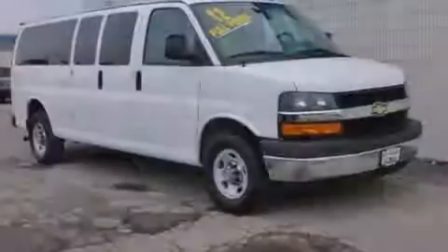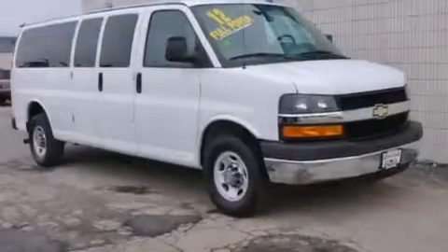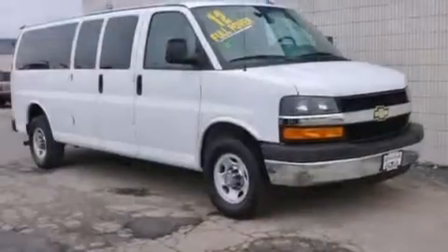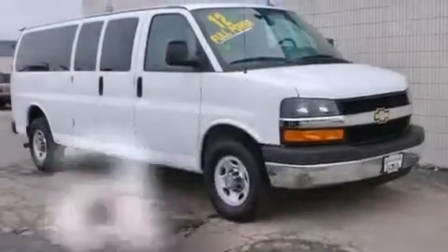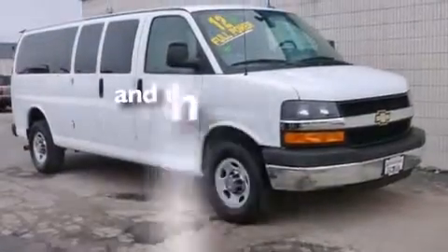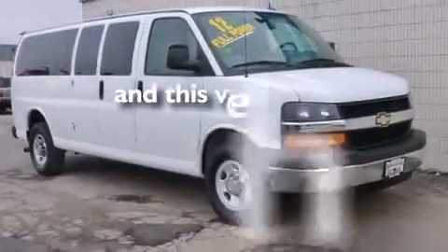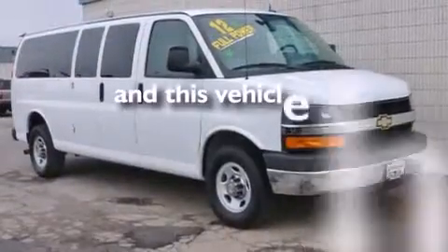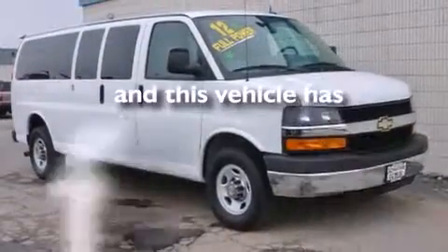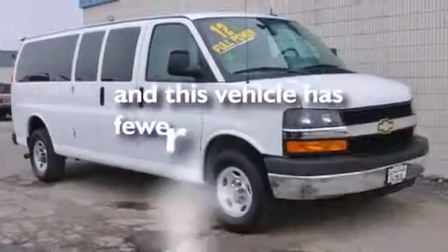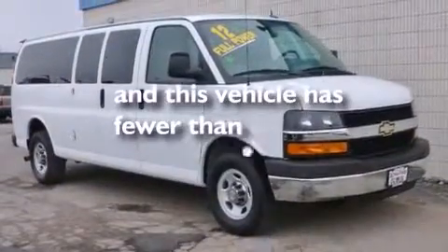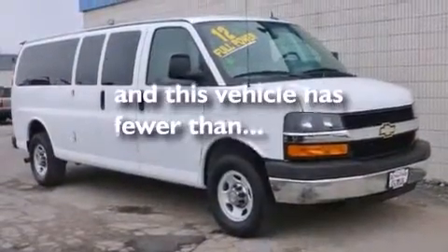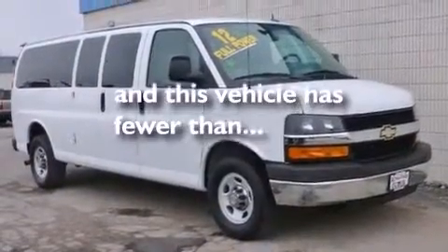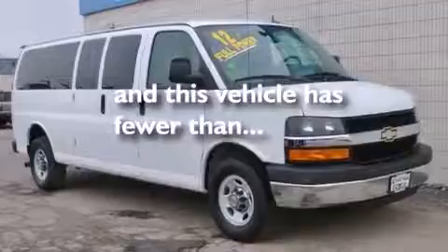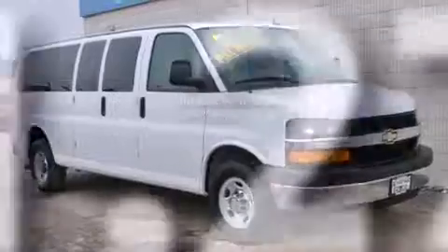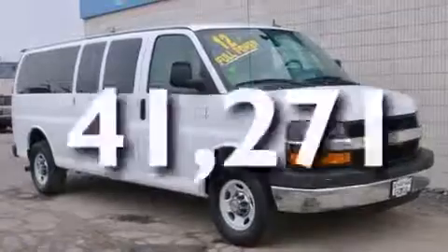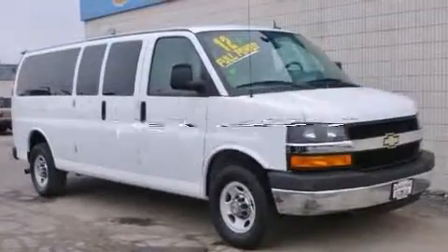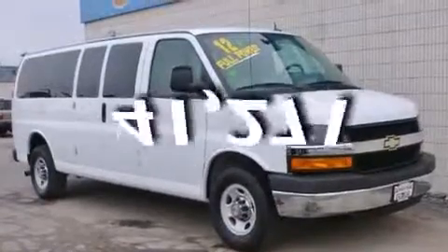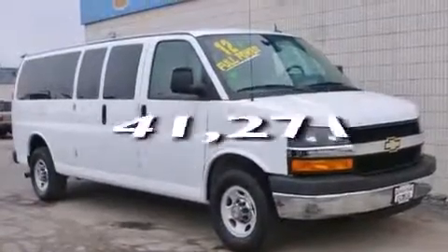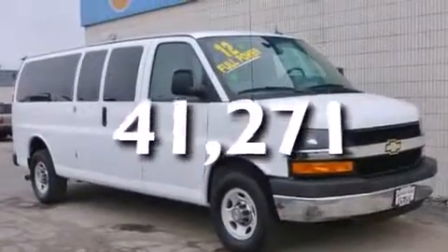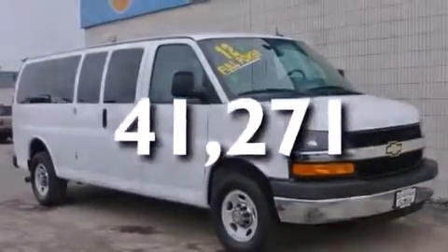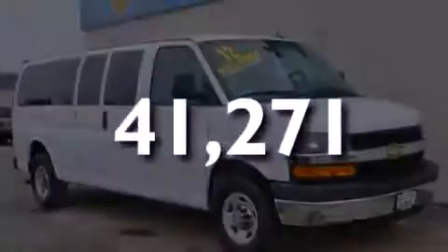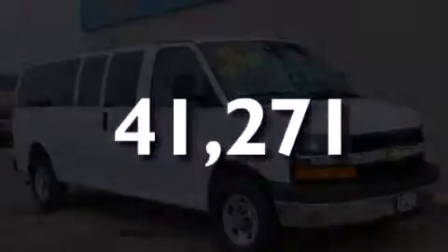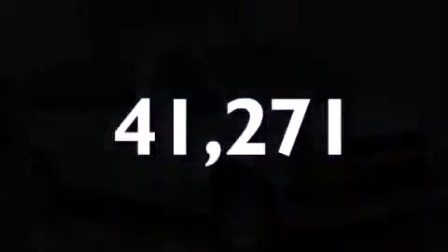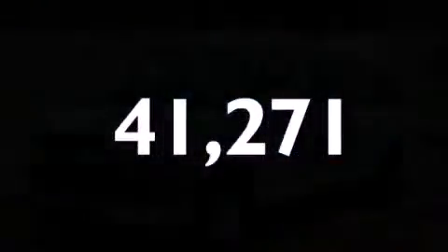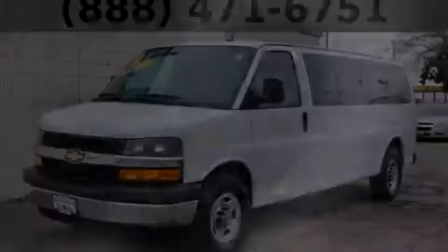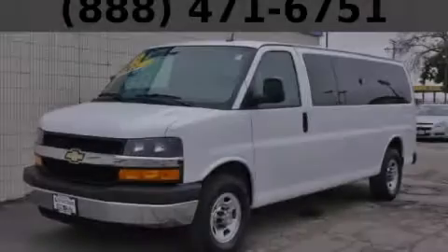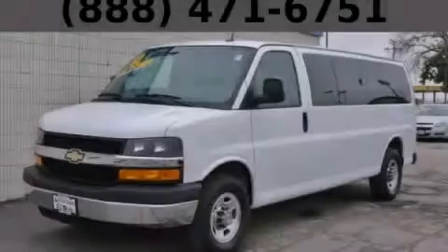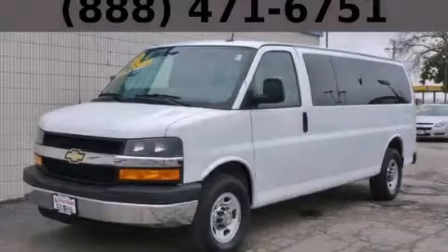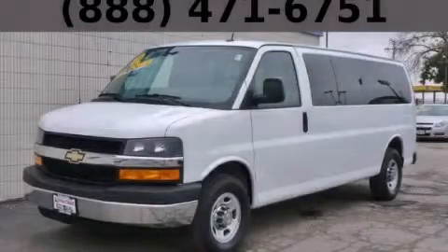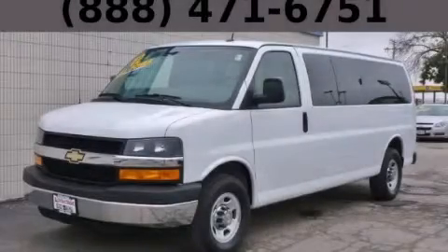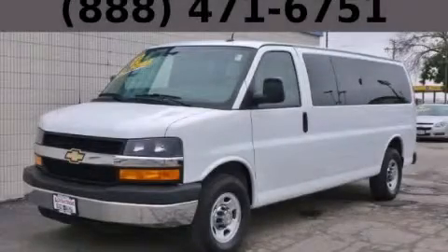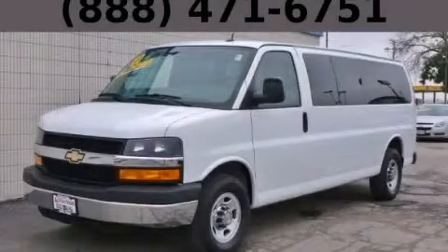And this vehicle has fewer than 42,000 miles on the odometer. Stop by today and test drive this vehicle for yourself.